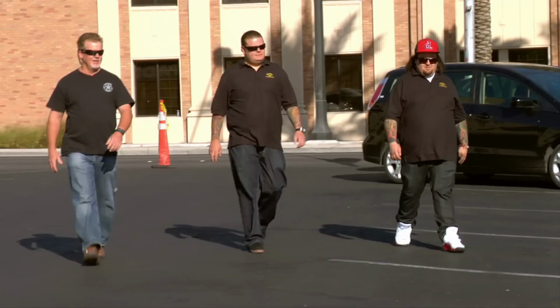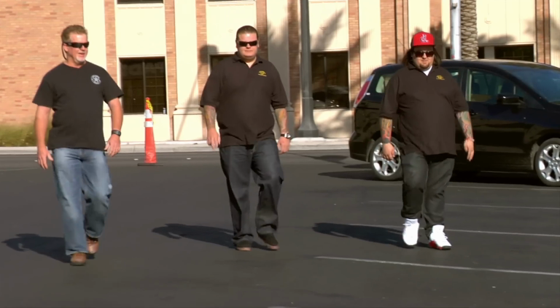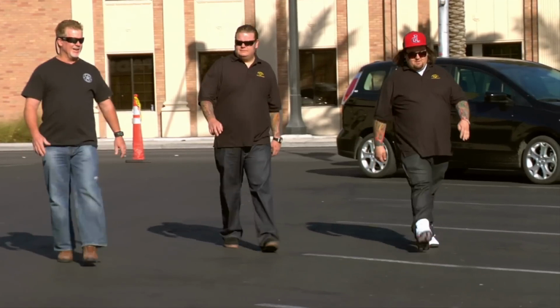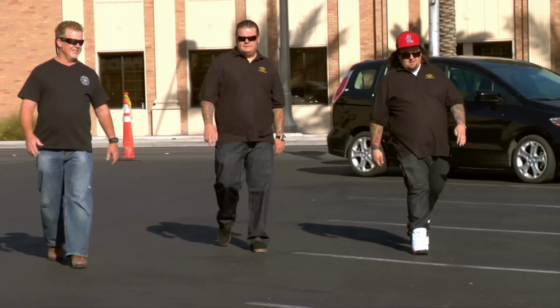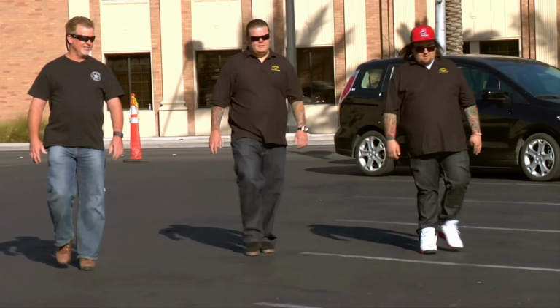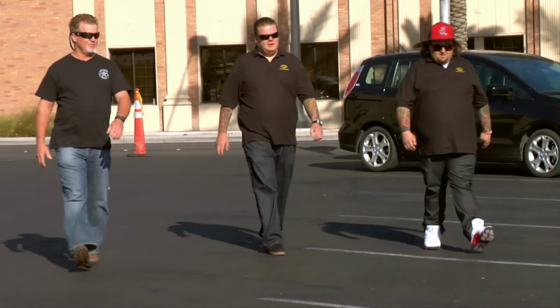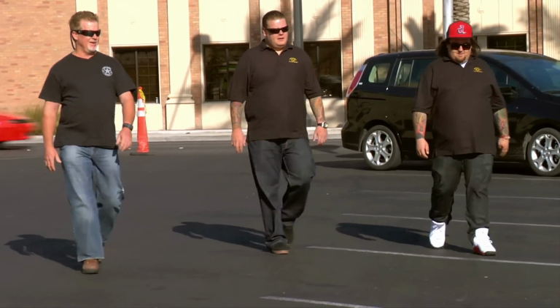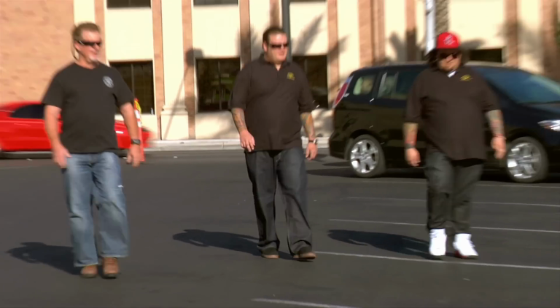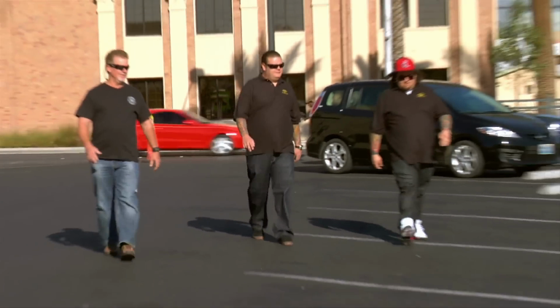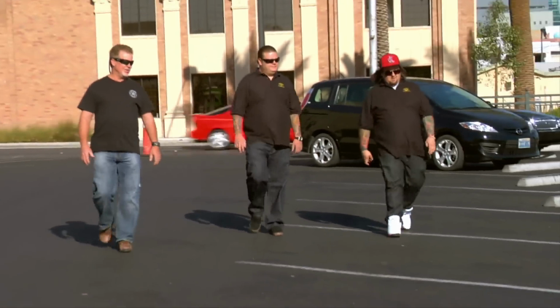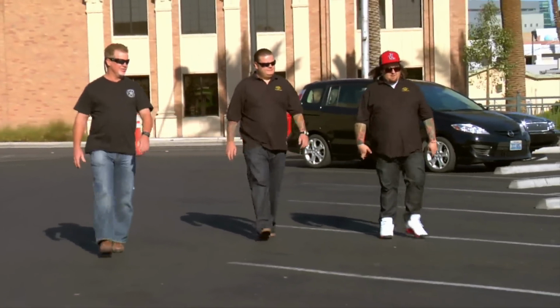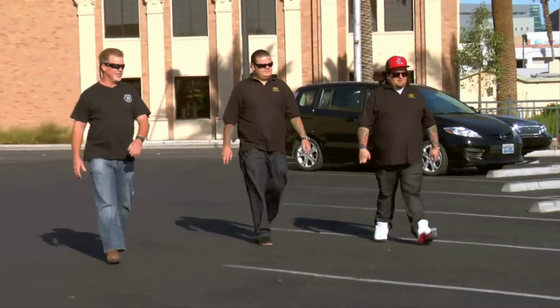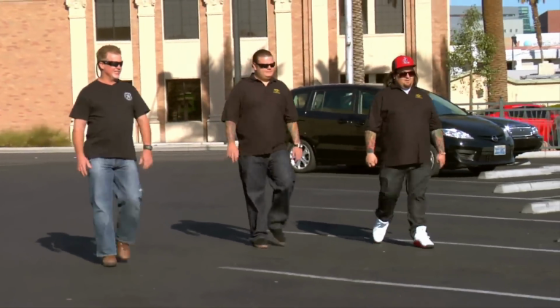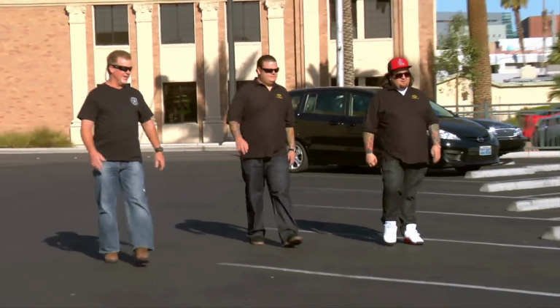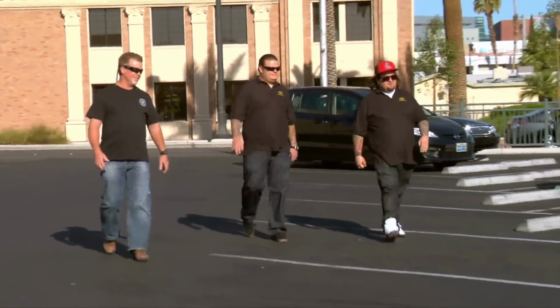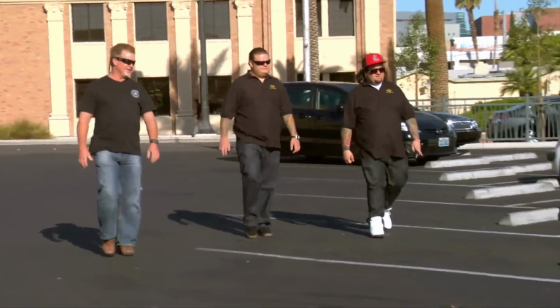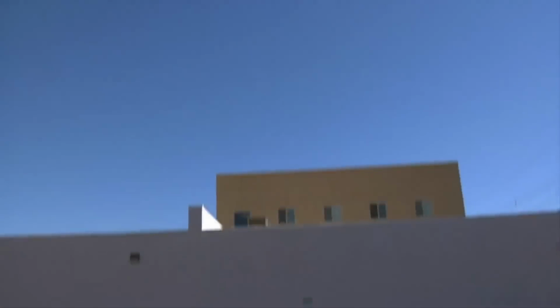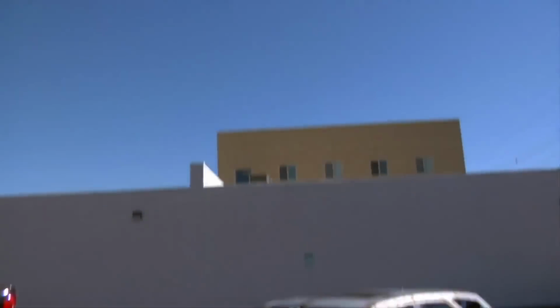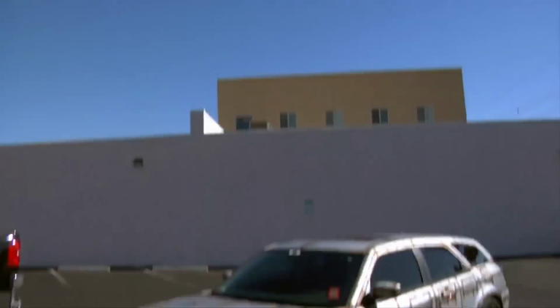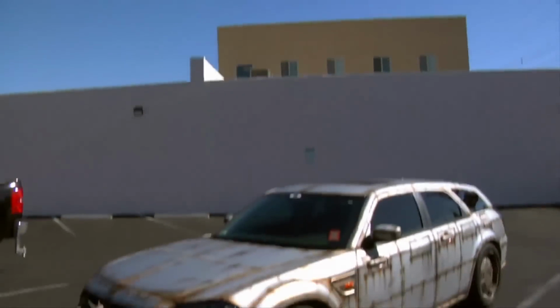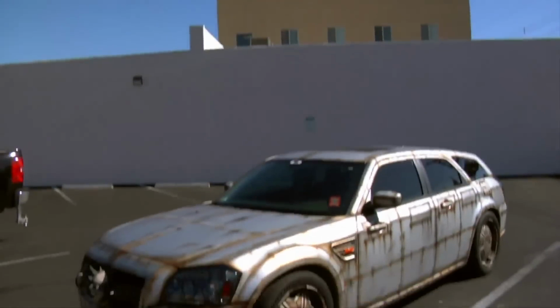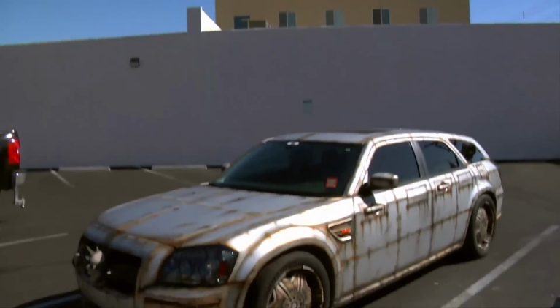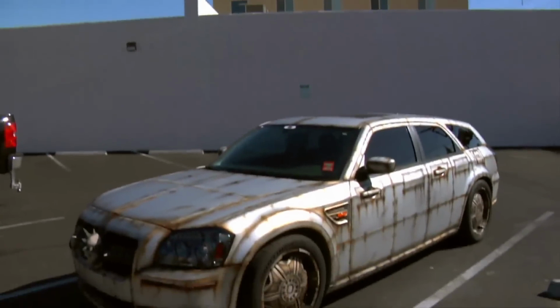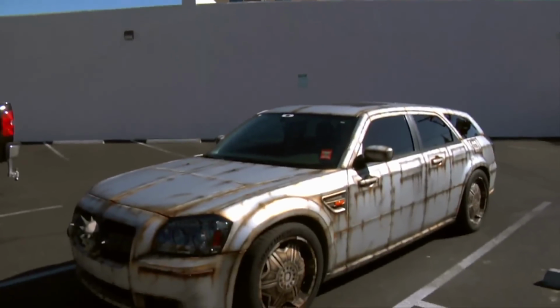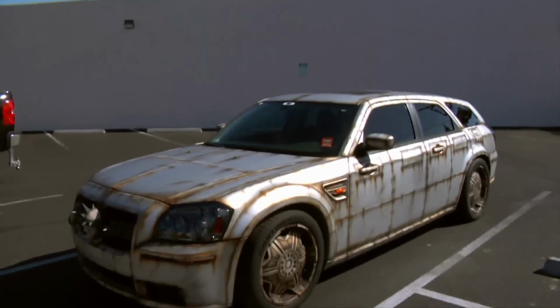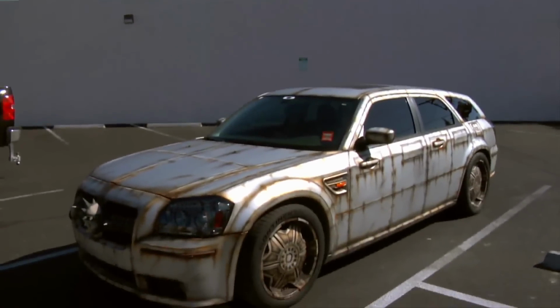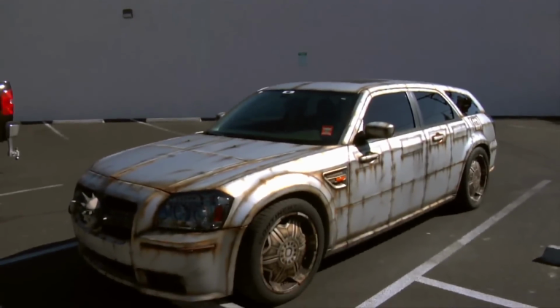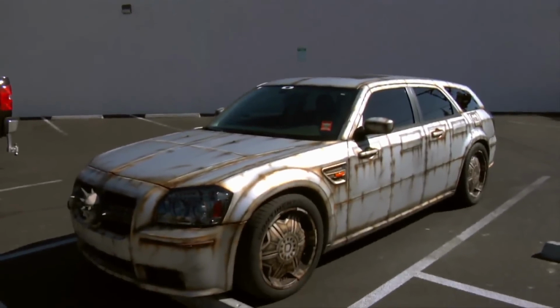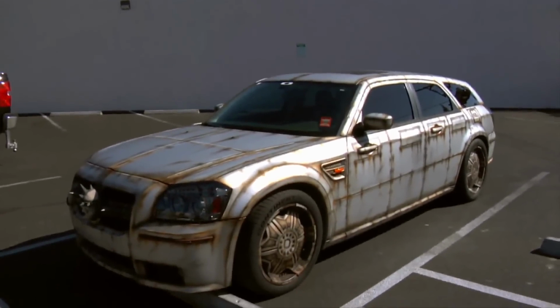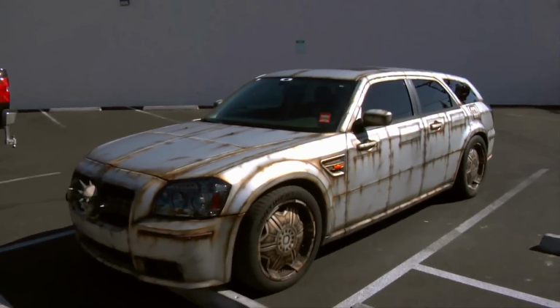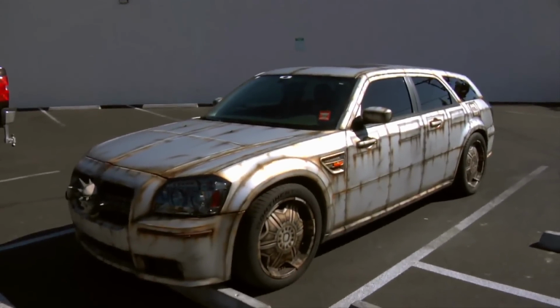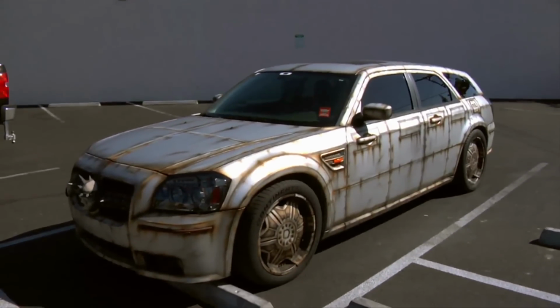Hey guys, this is my 2006 Dodge Magnum. Built it about three years ago, and time to build another one.